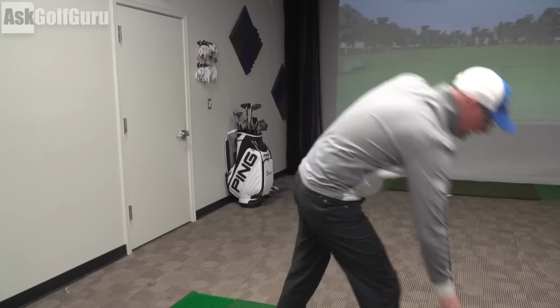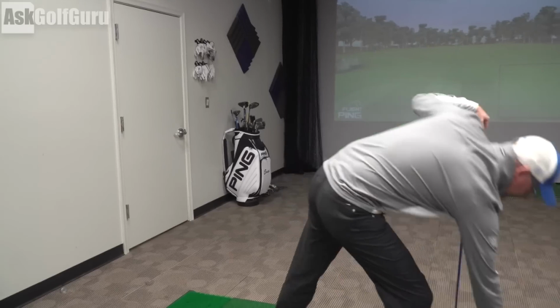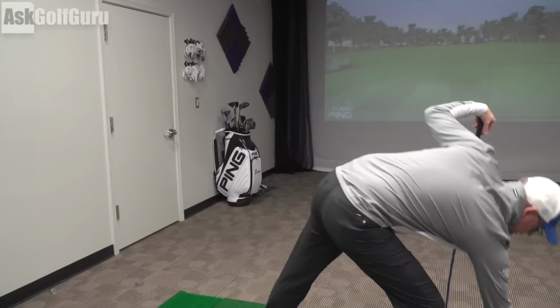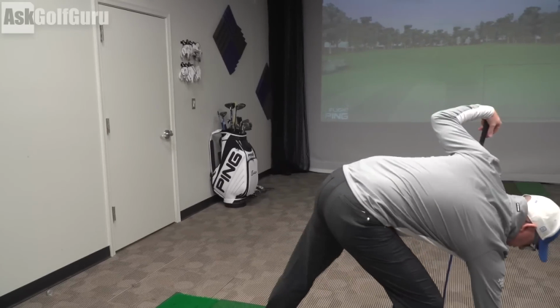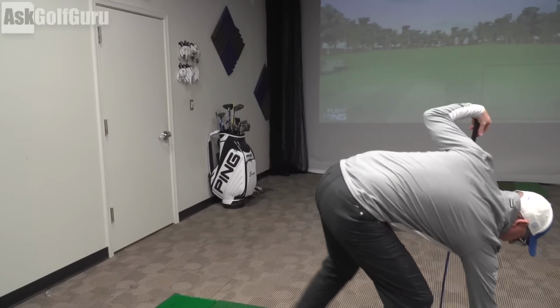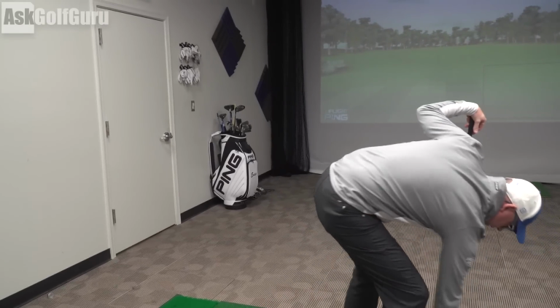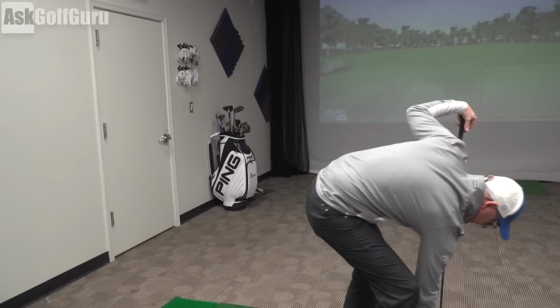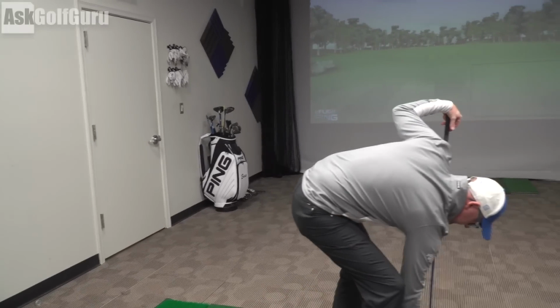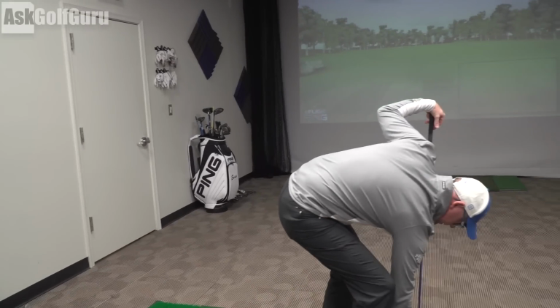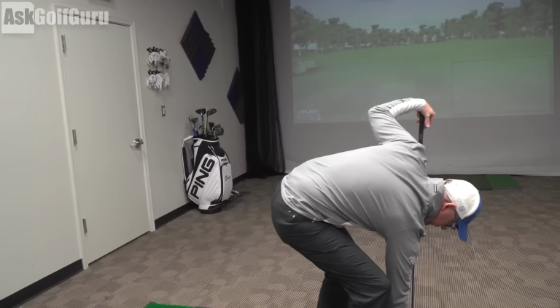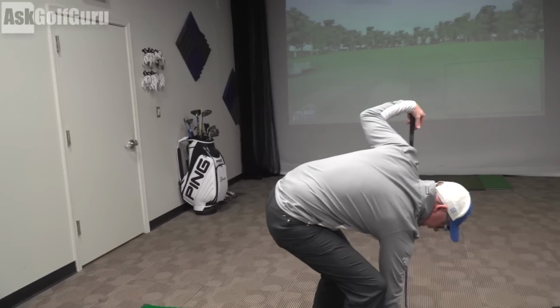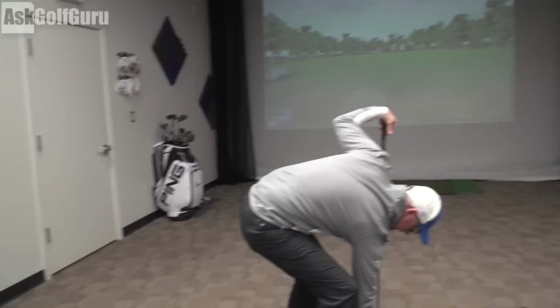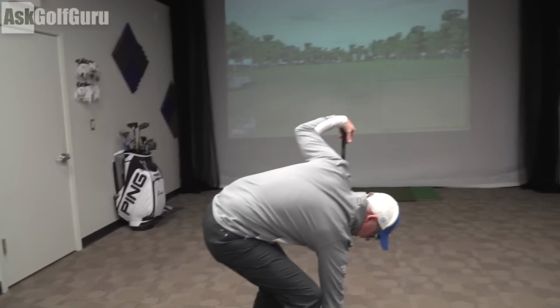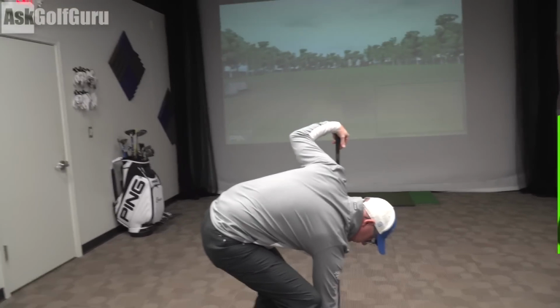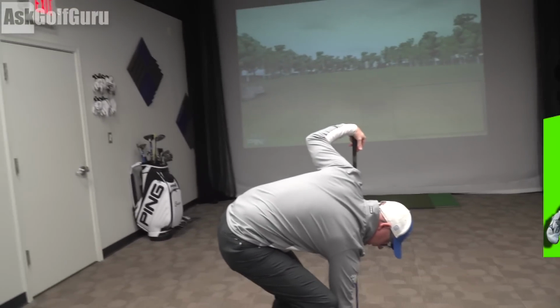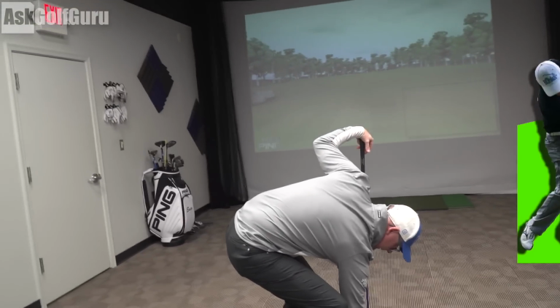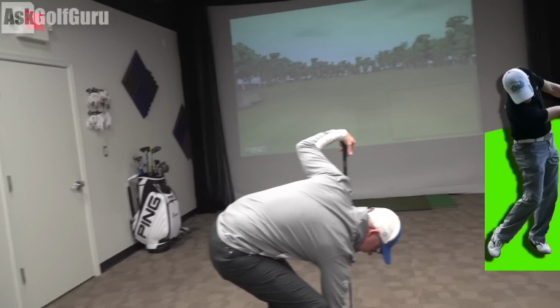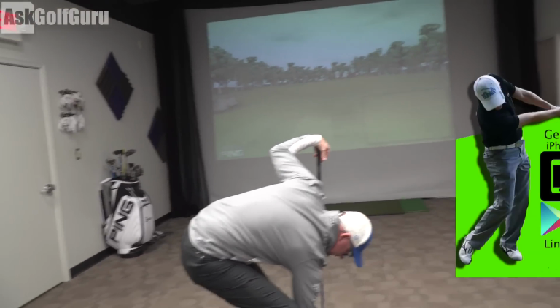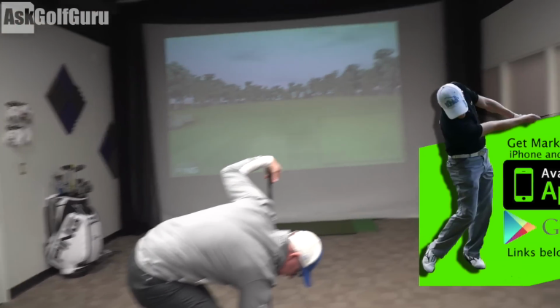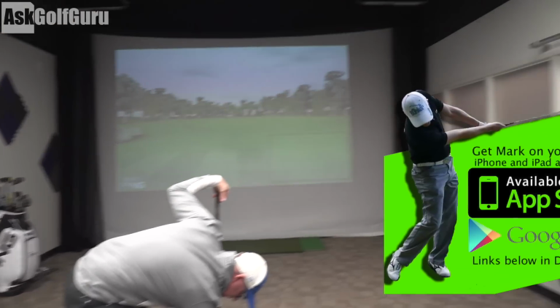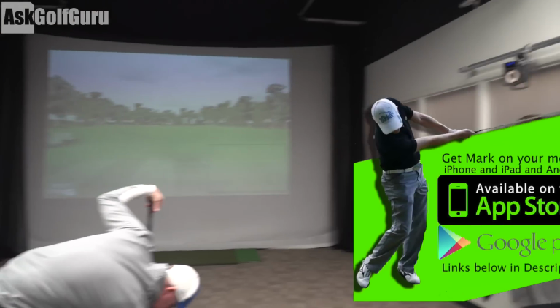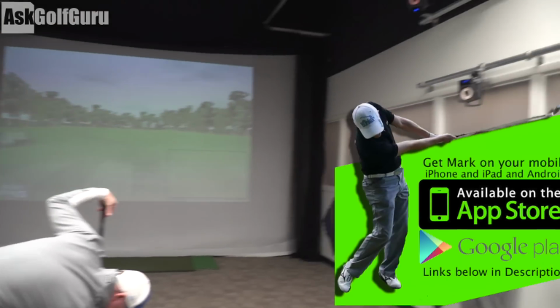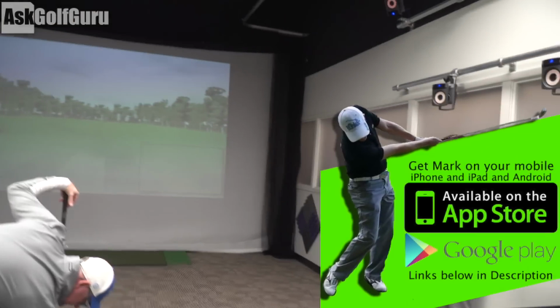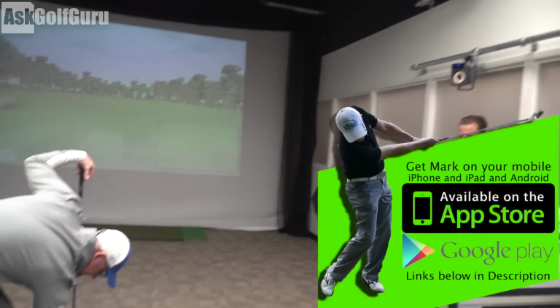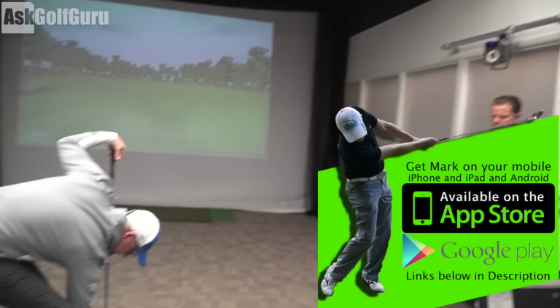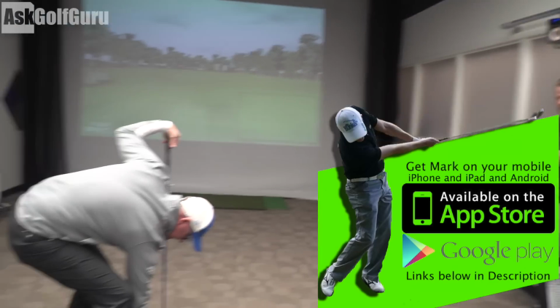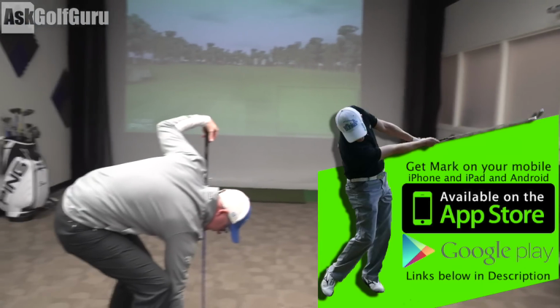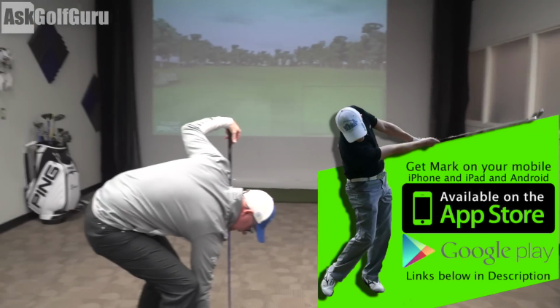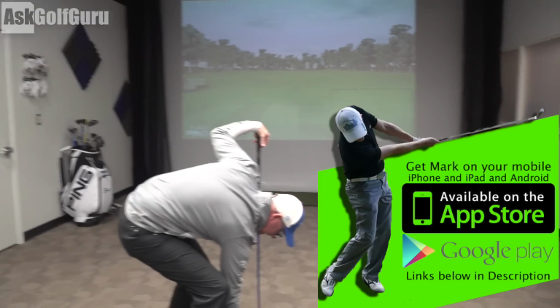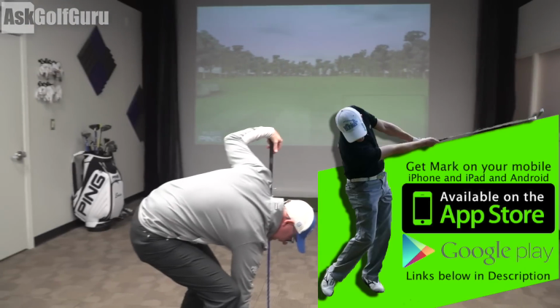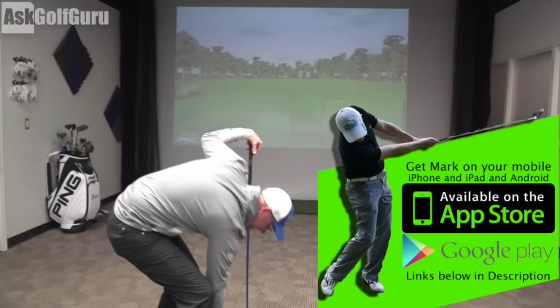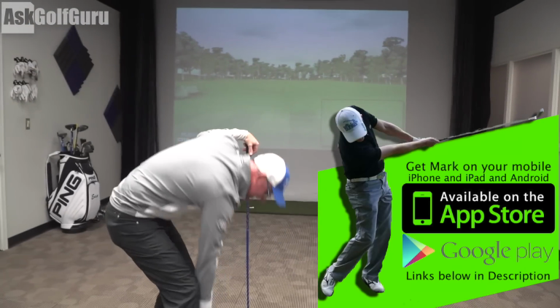I'm going to hit — it's completely cold. No warm-up.